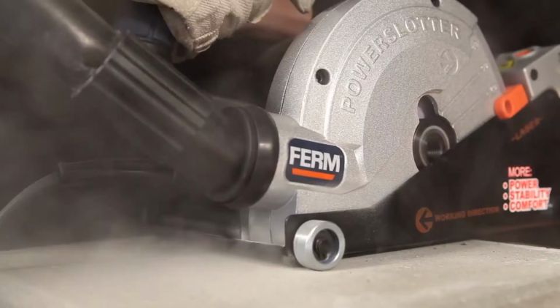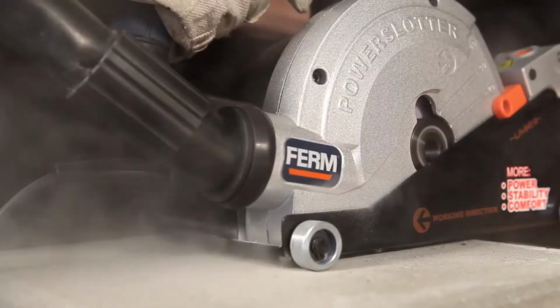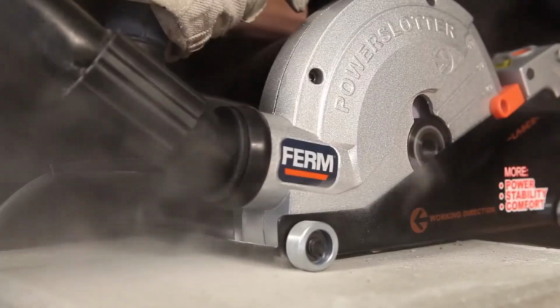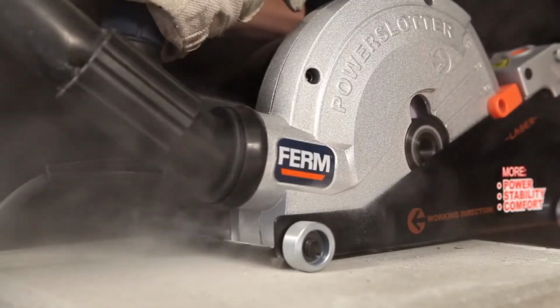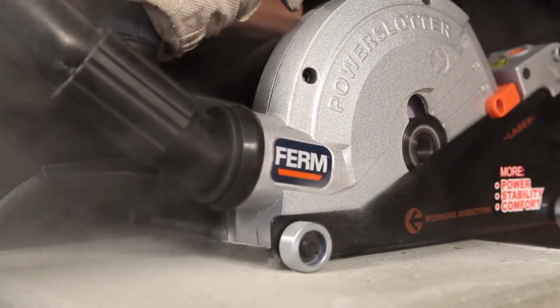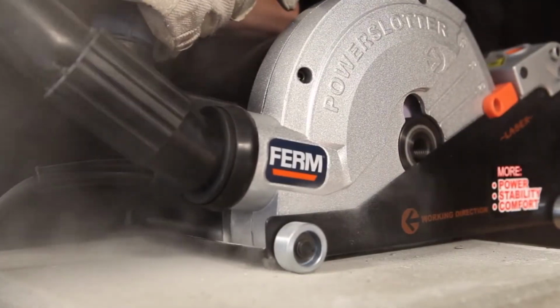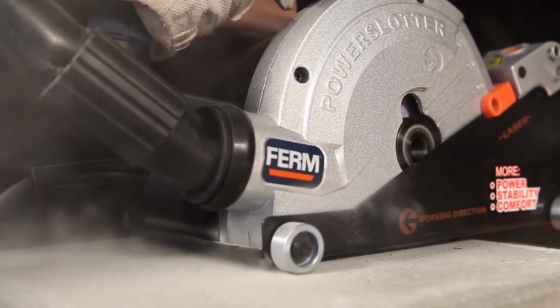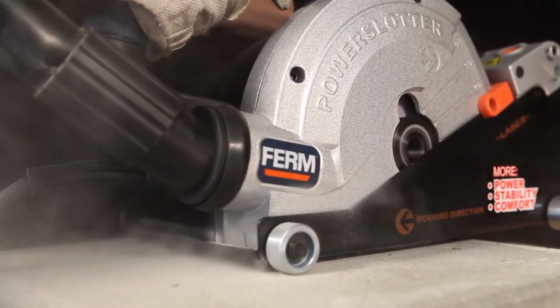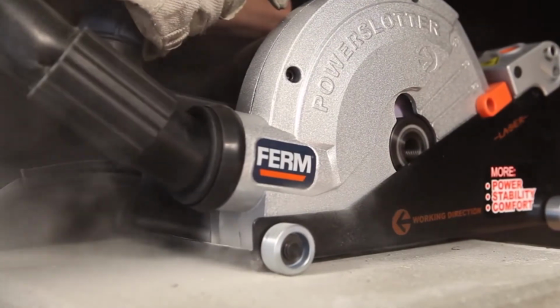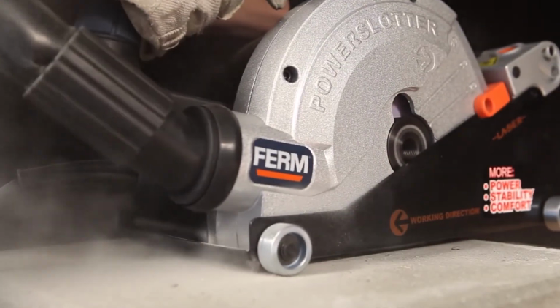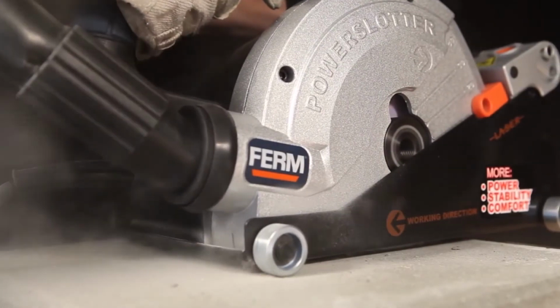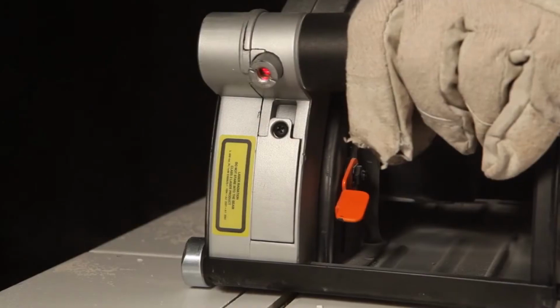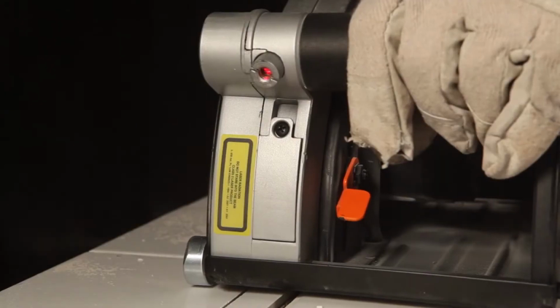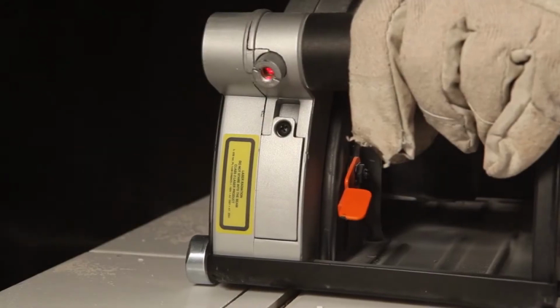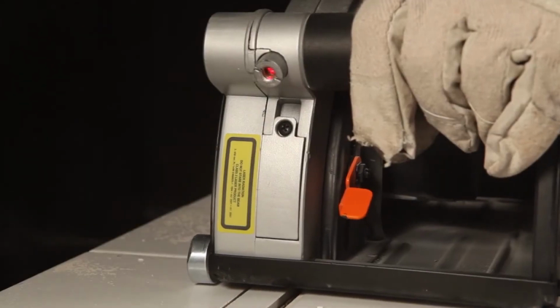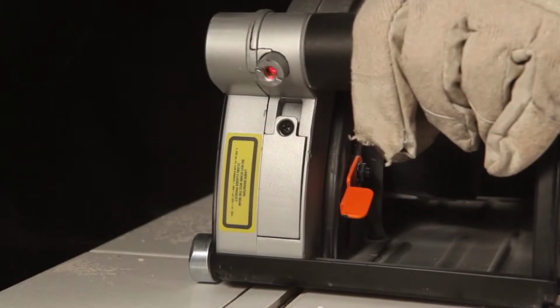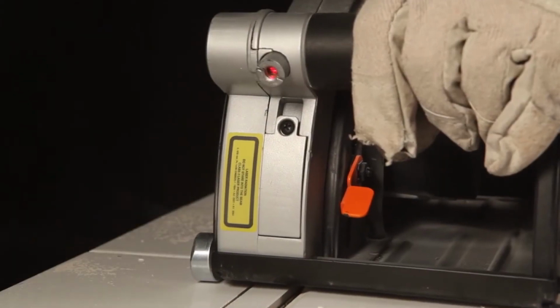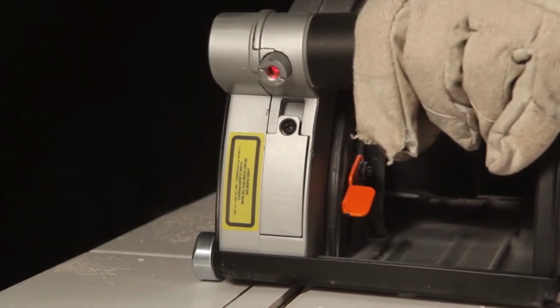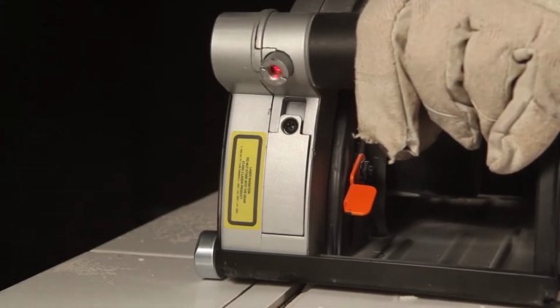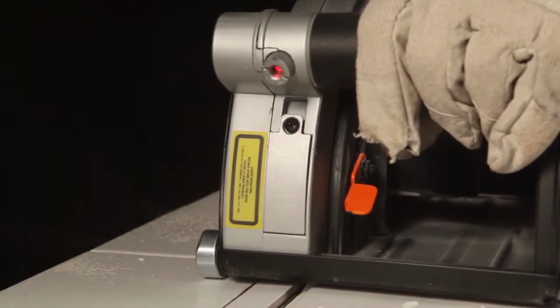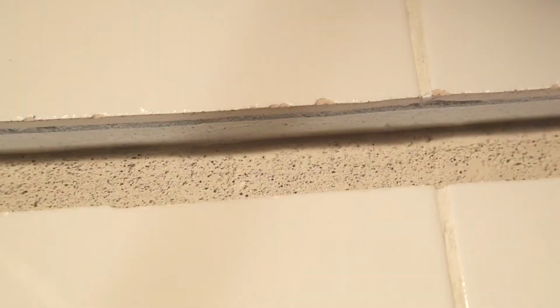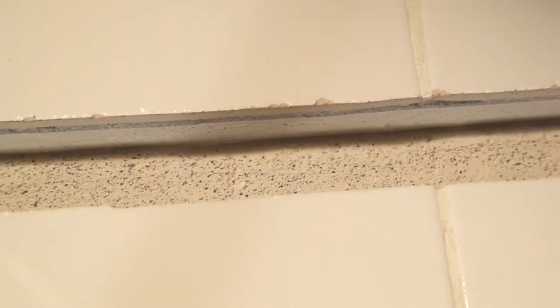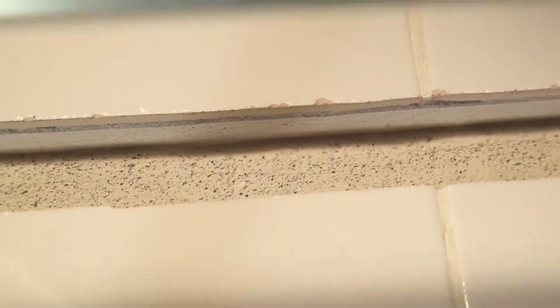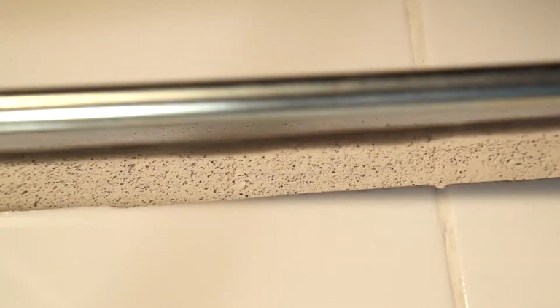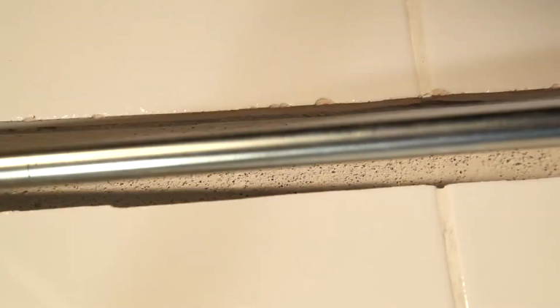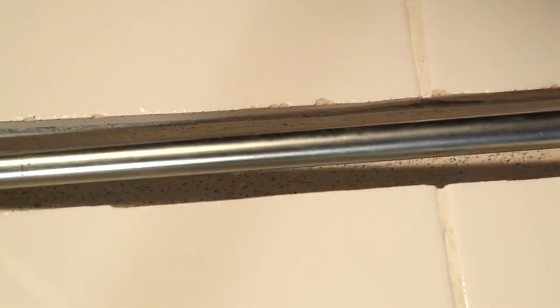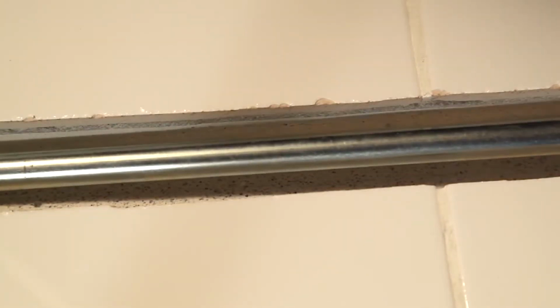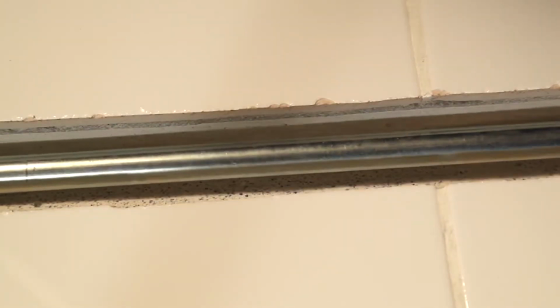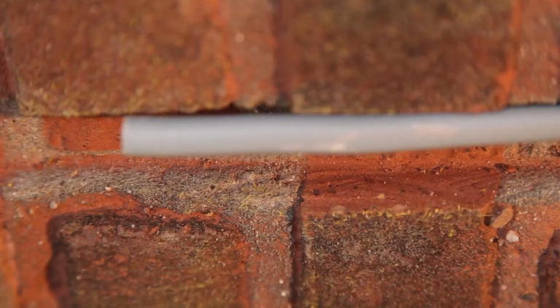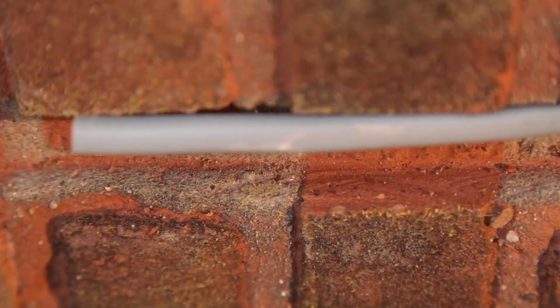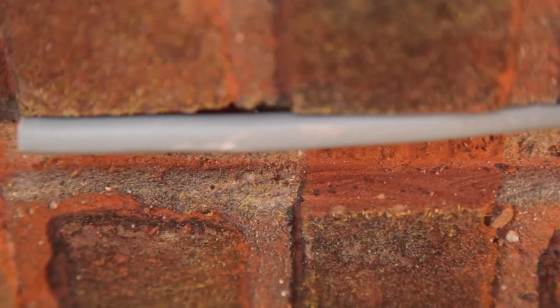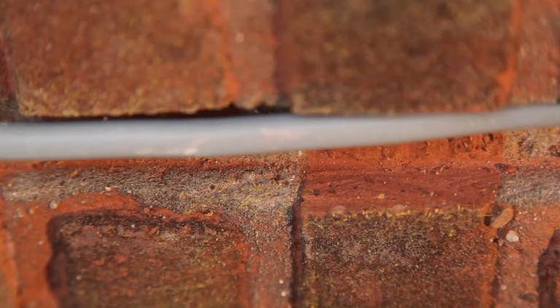Ideal for slotting in concrete, masonry and tiled walls and placing plumber materials and electricity.